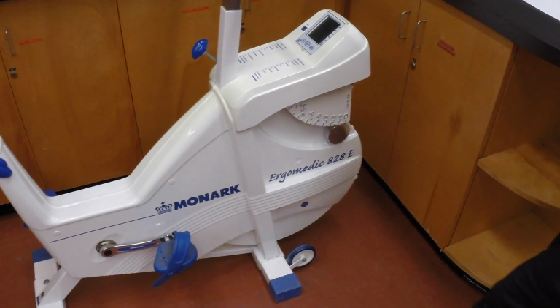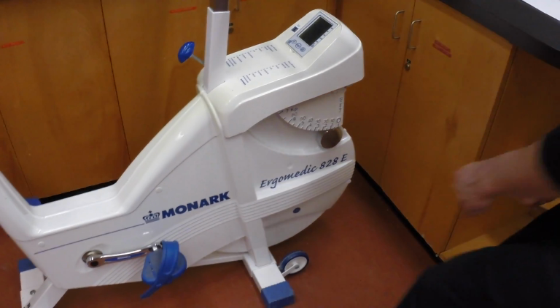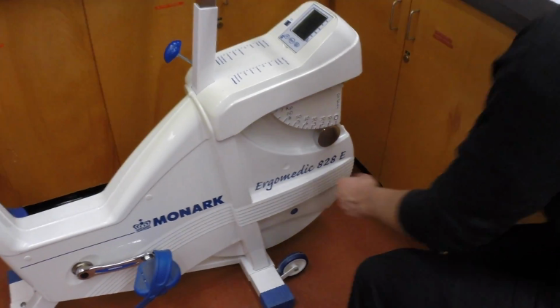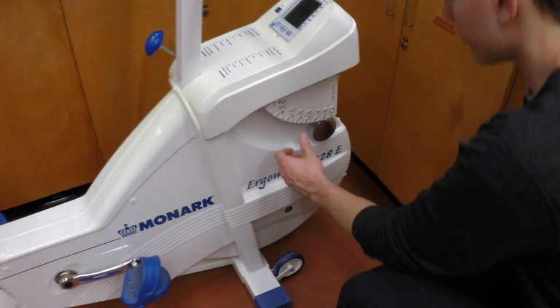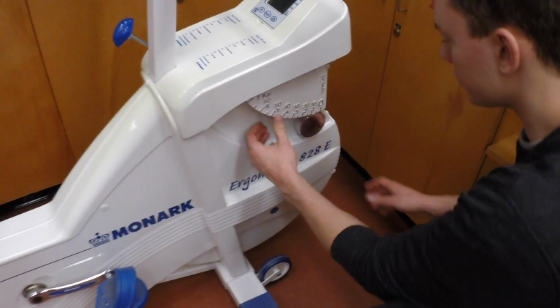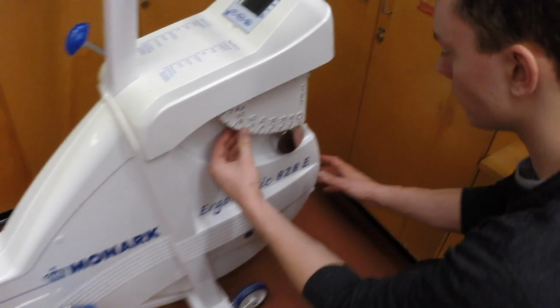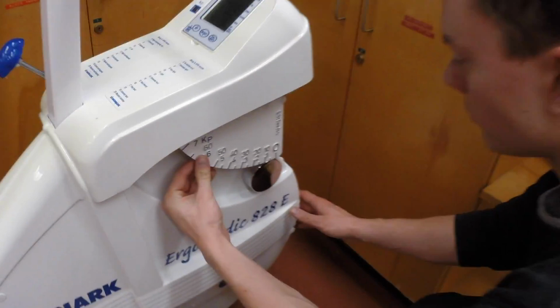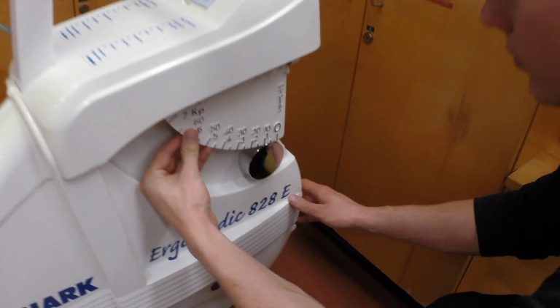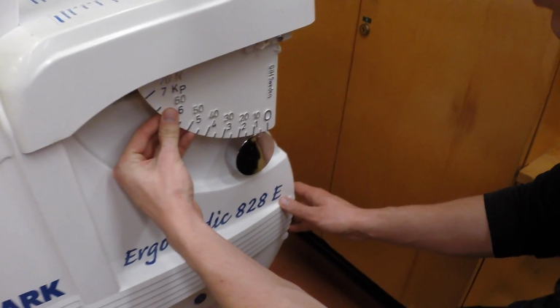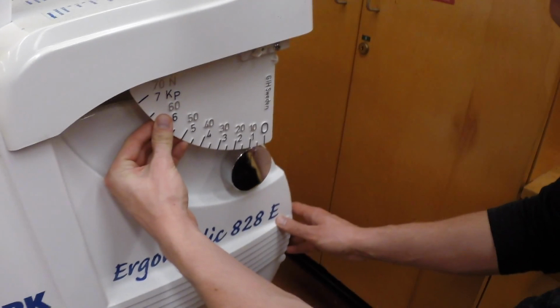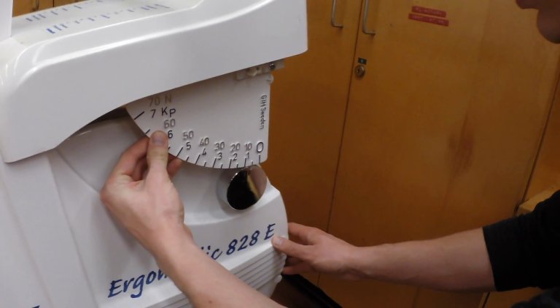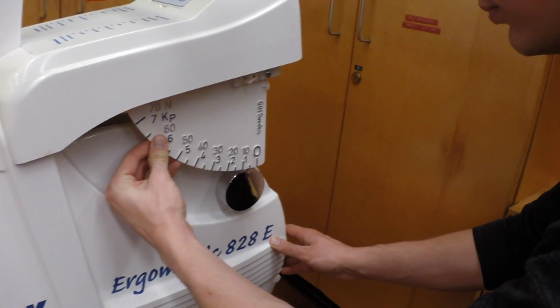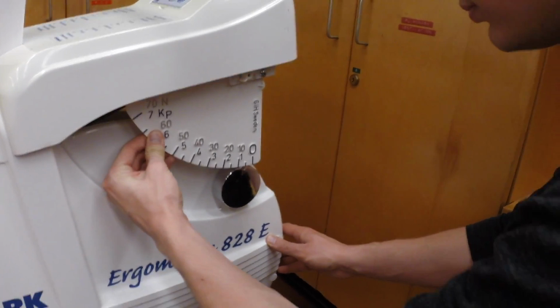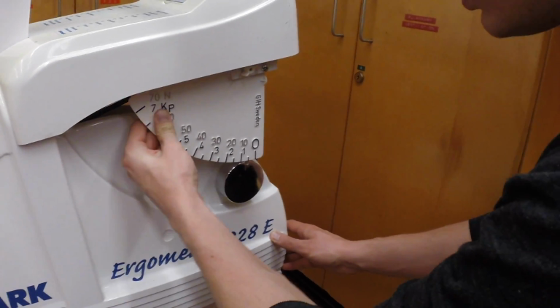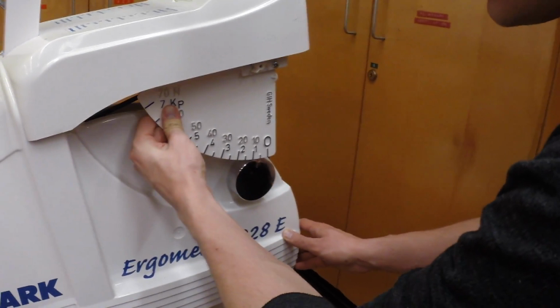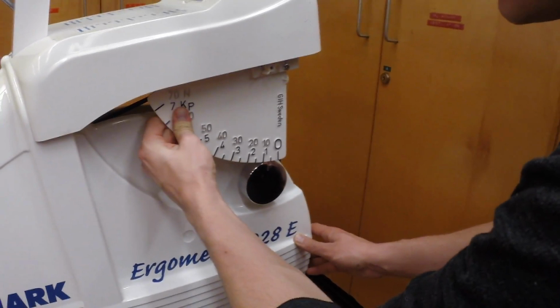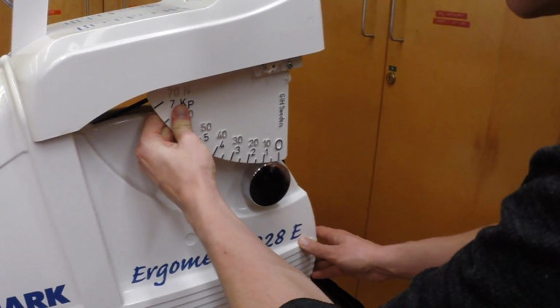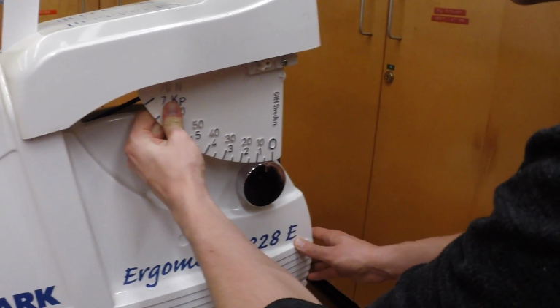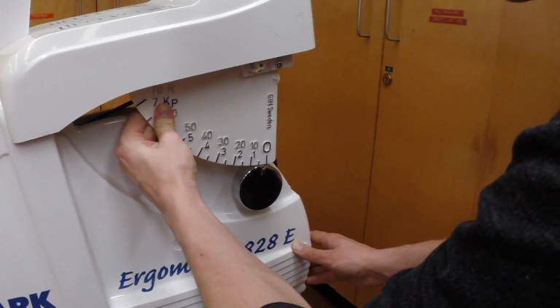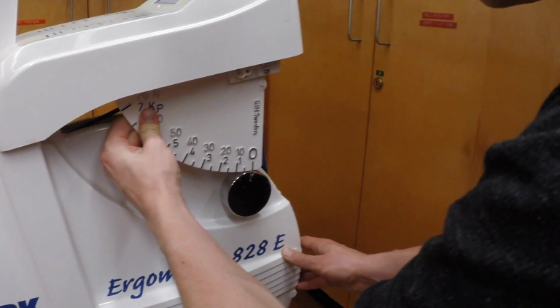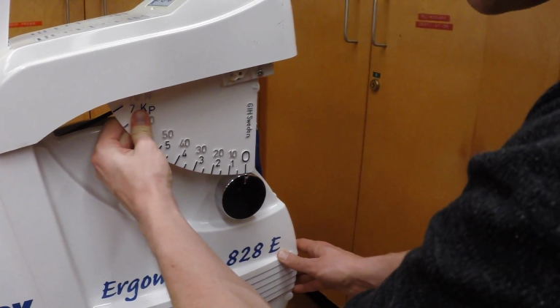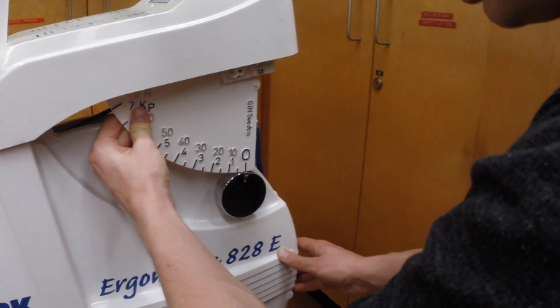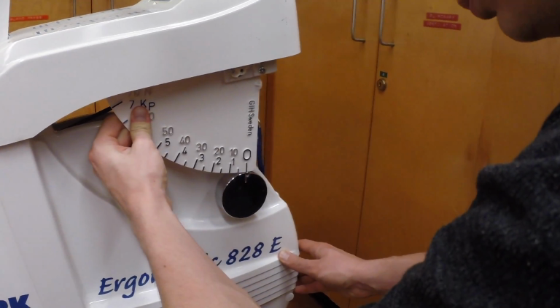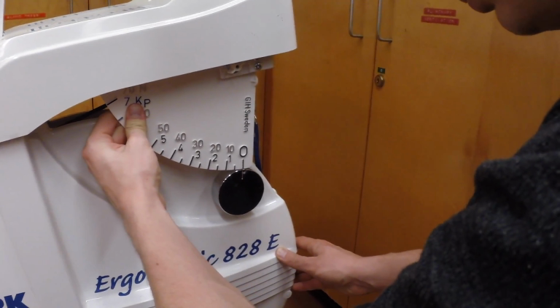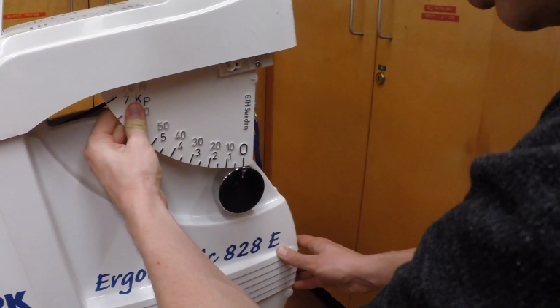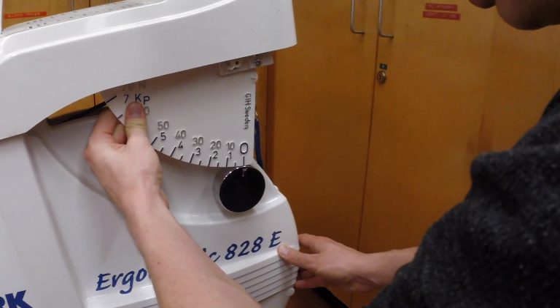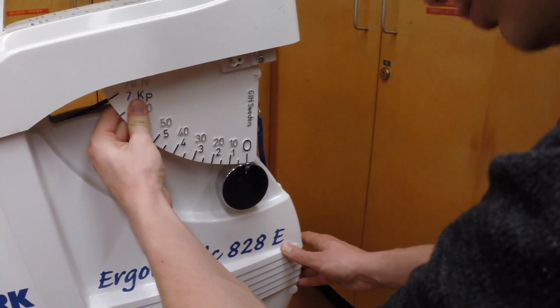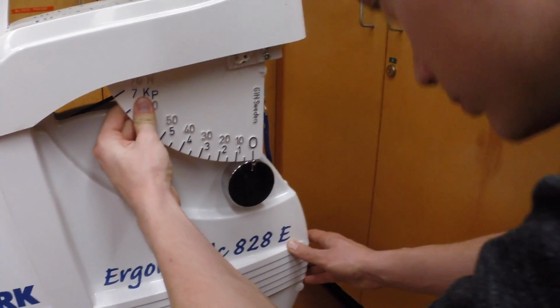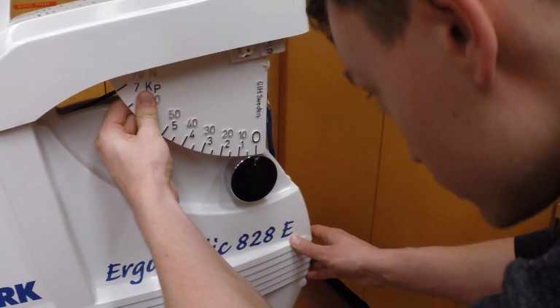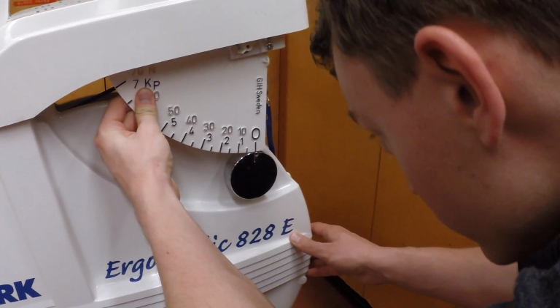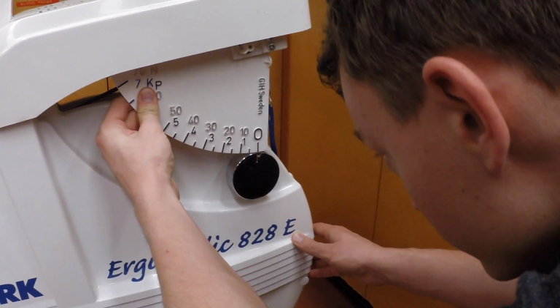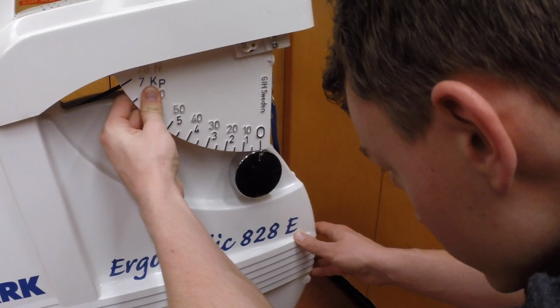Next, calibrate the cycle ergometer. Make sure the client's feet are off the pedals and adjust the gauge so that the marks line up at zero.